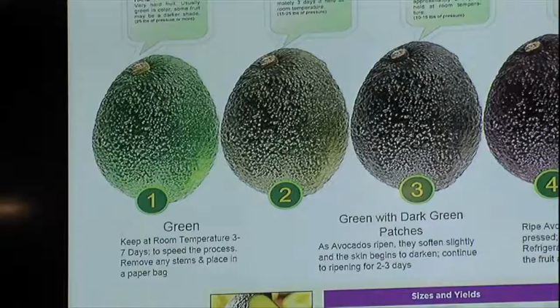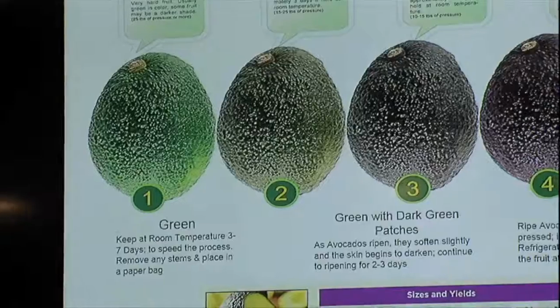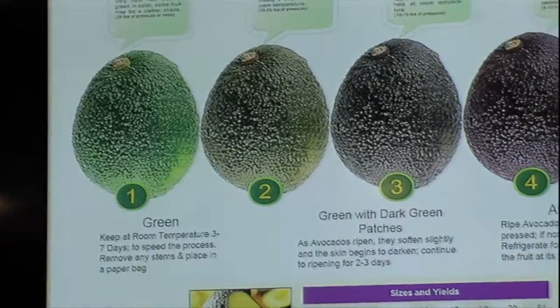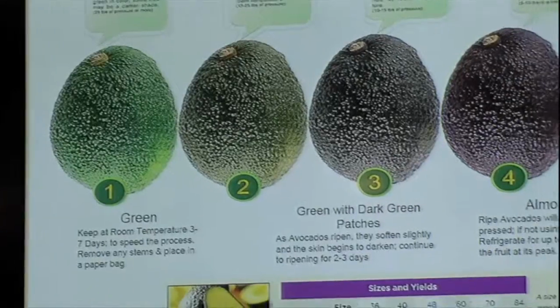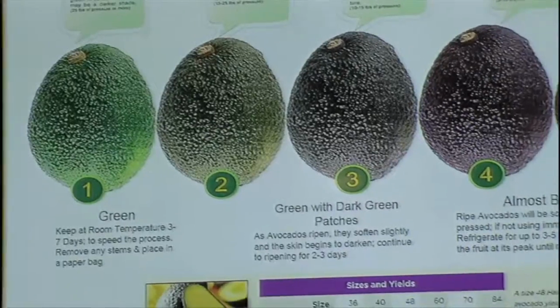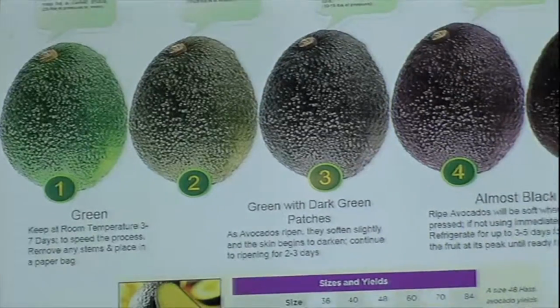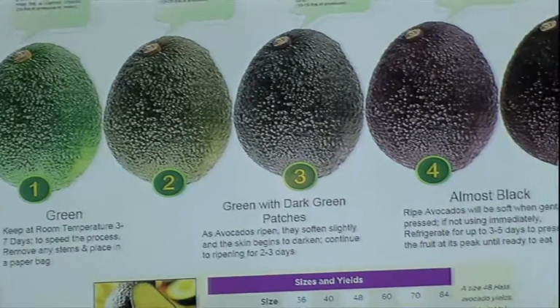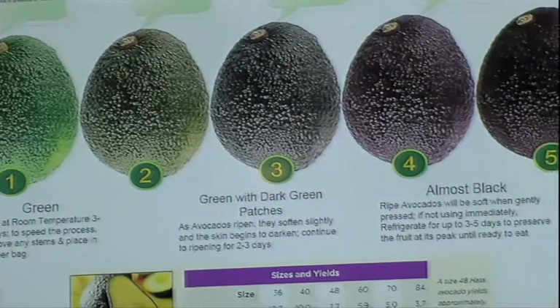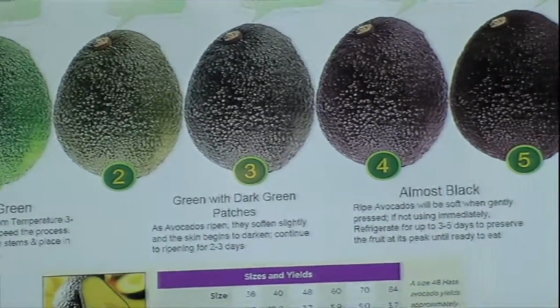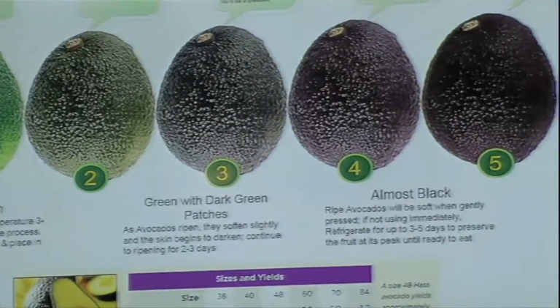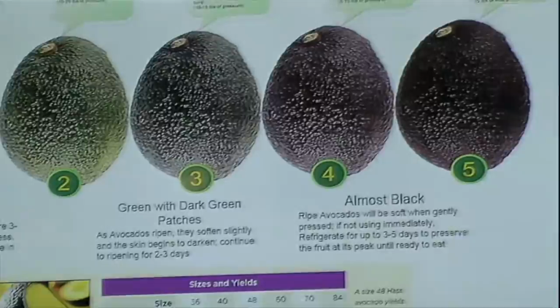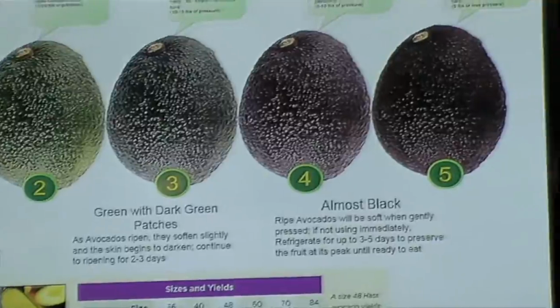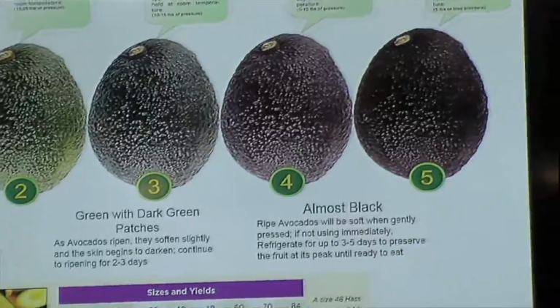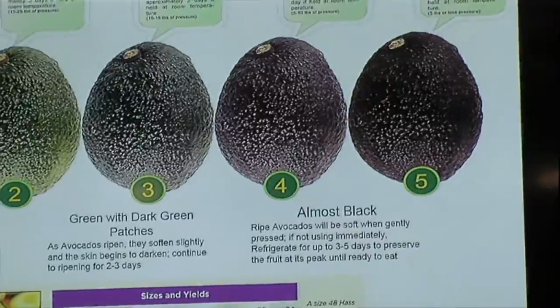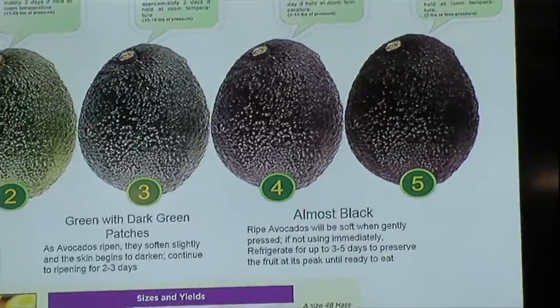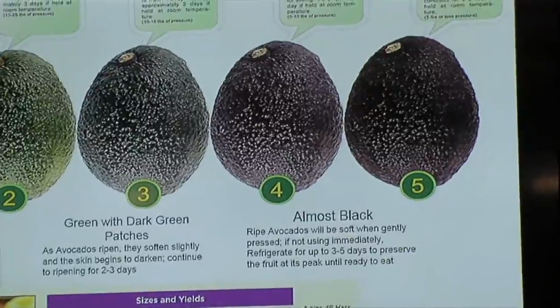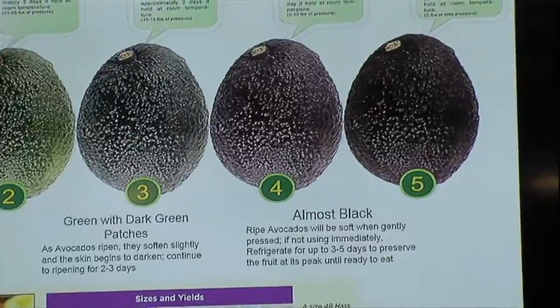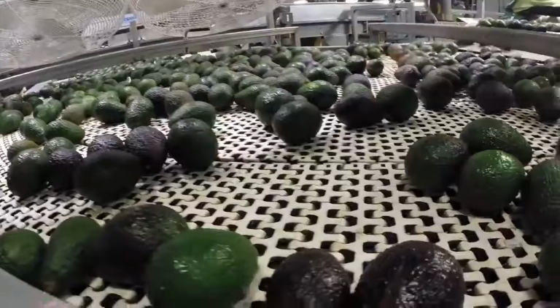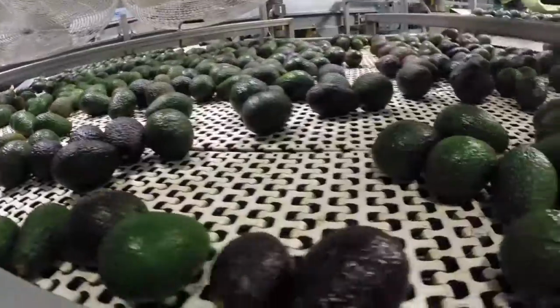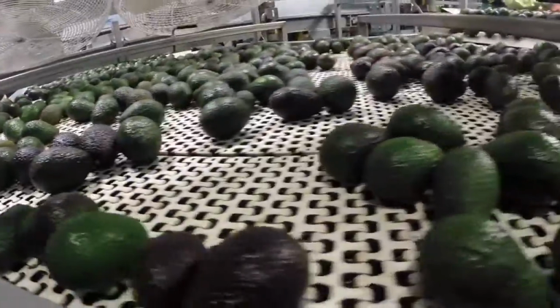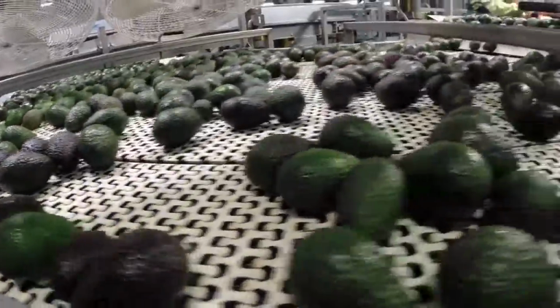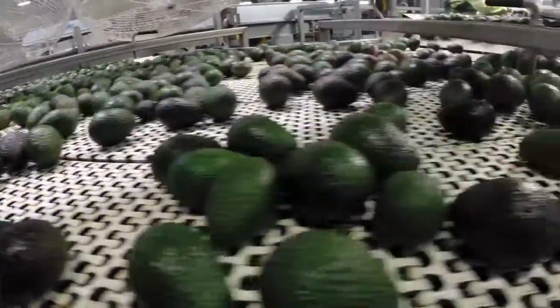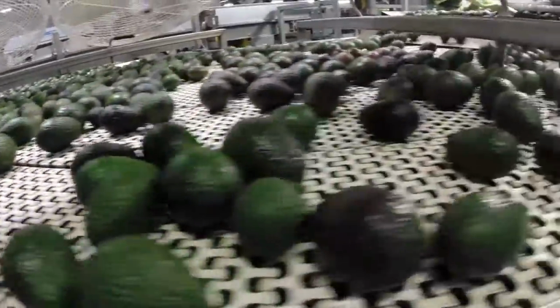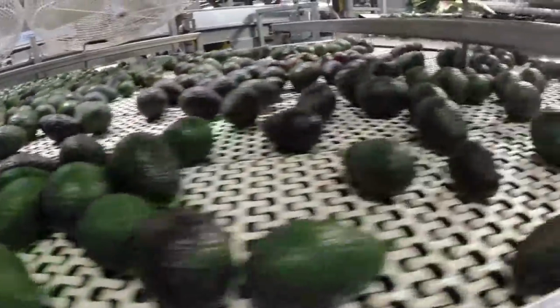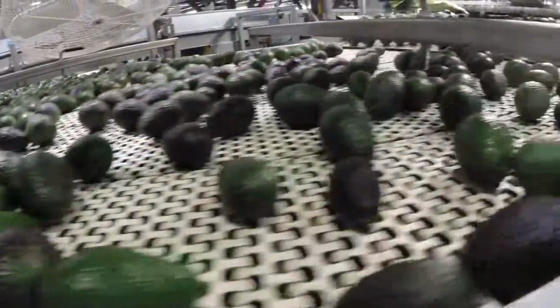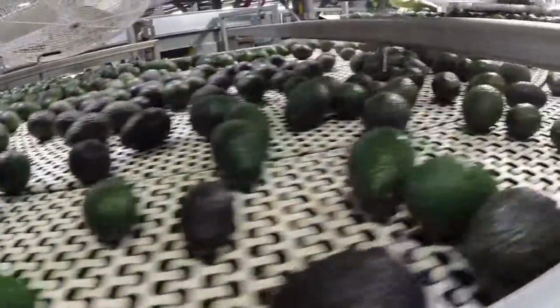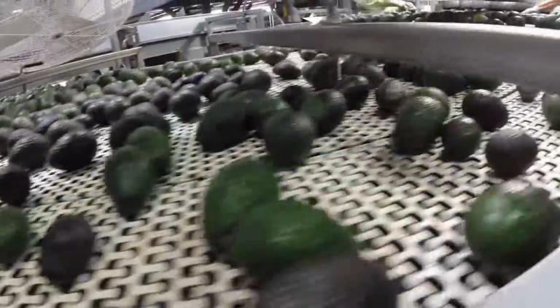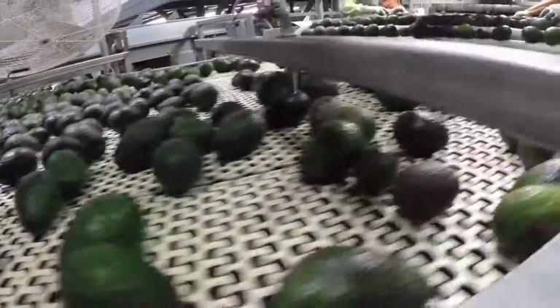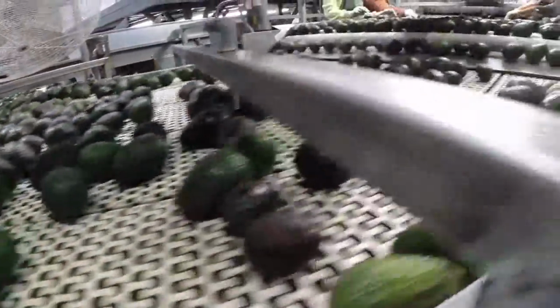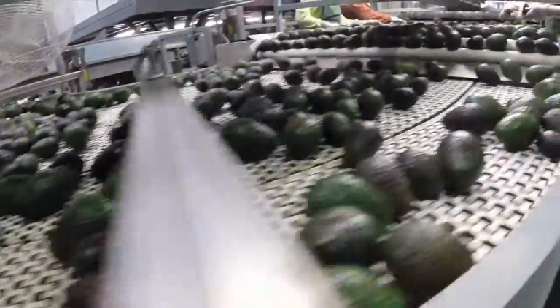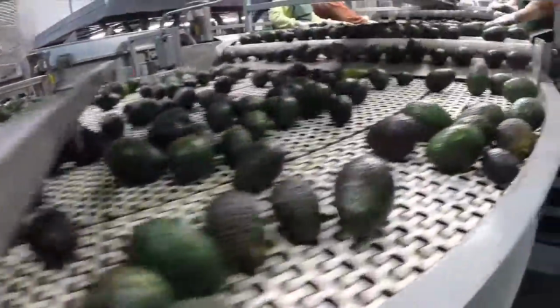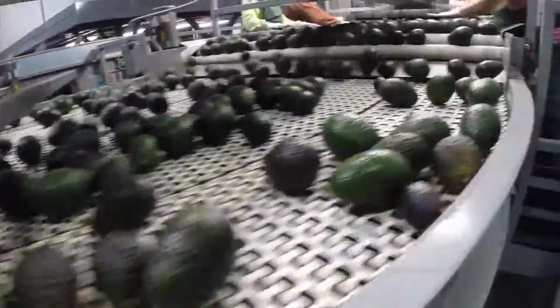Color is not always an indication of the ripeness level, so we really focus in with our customers on the pounds of pressure.